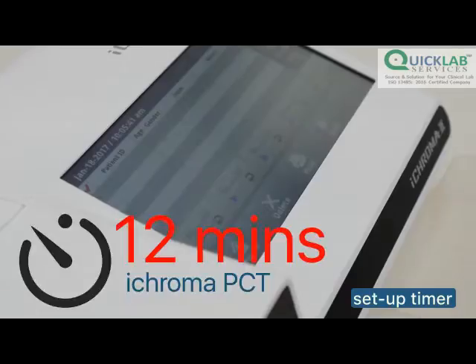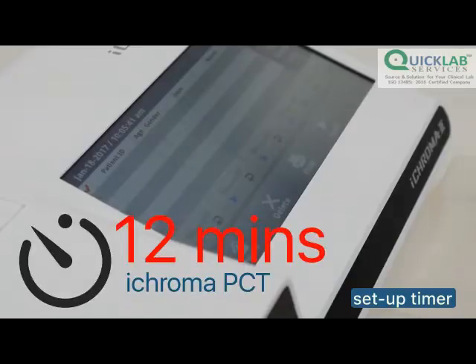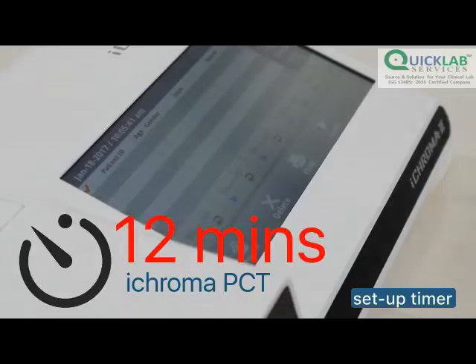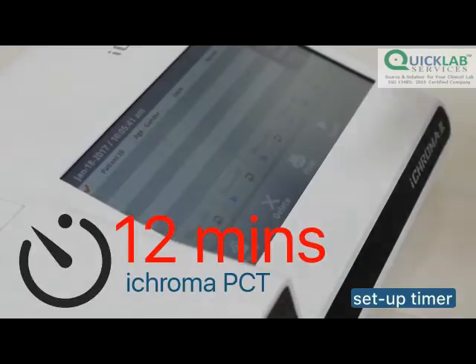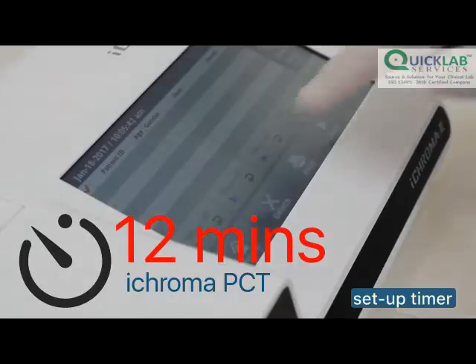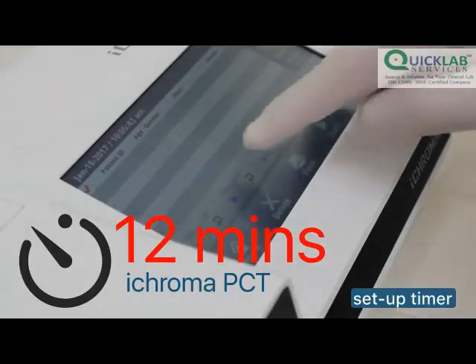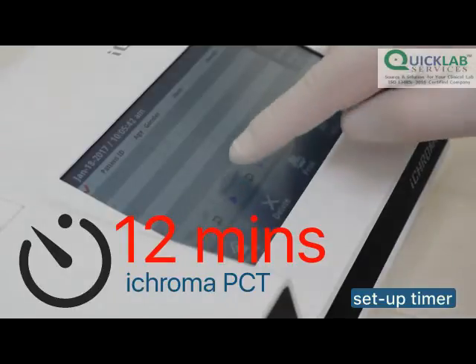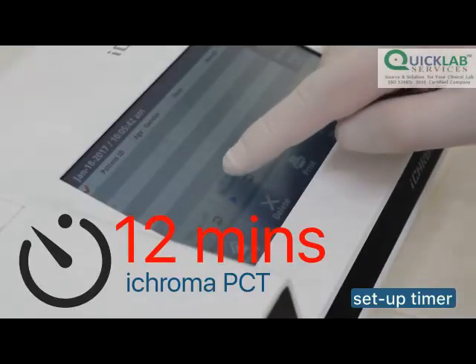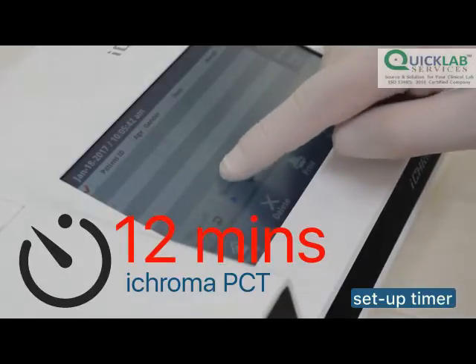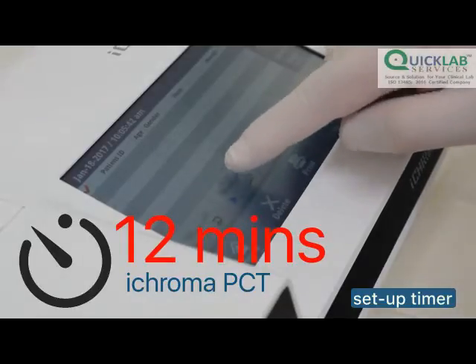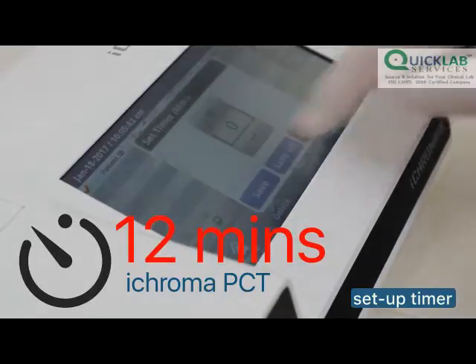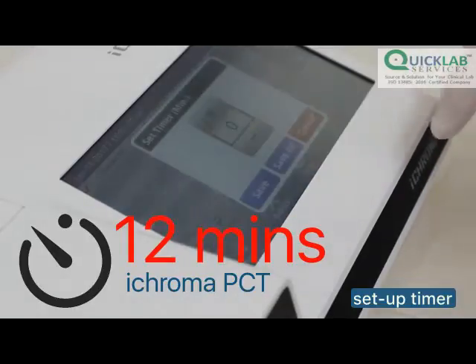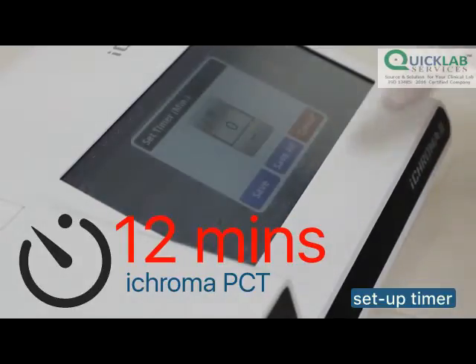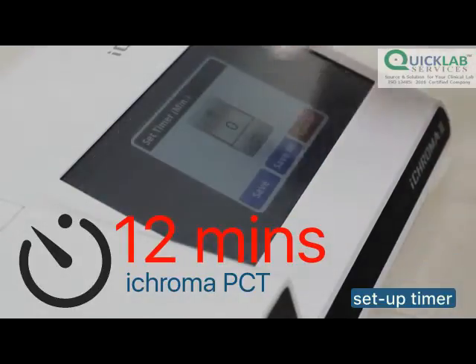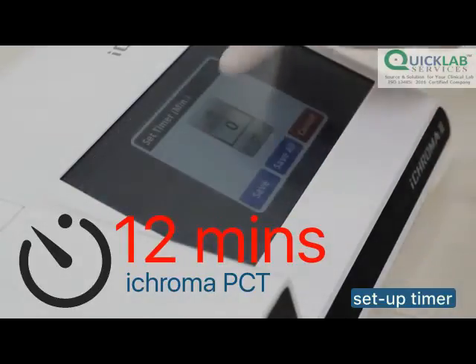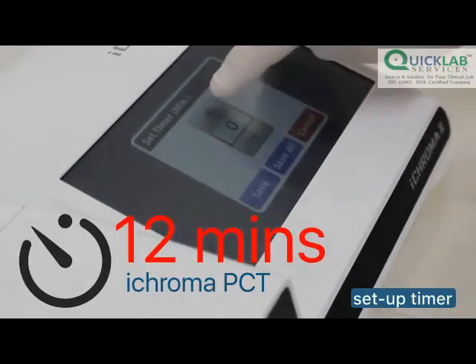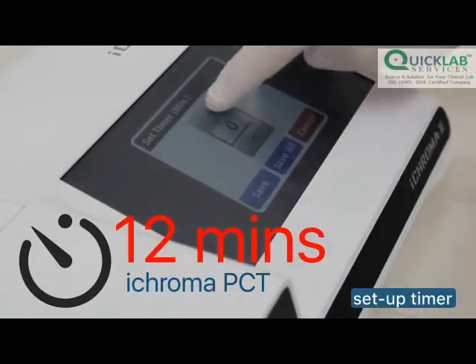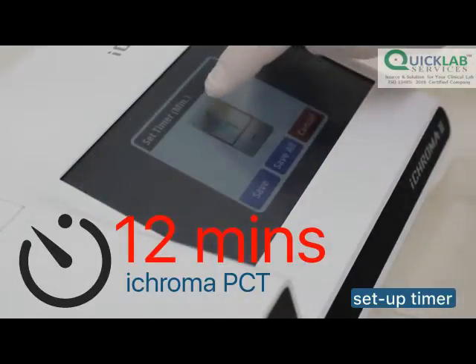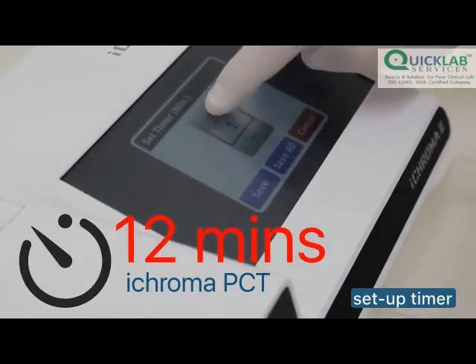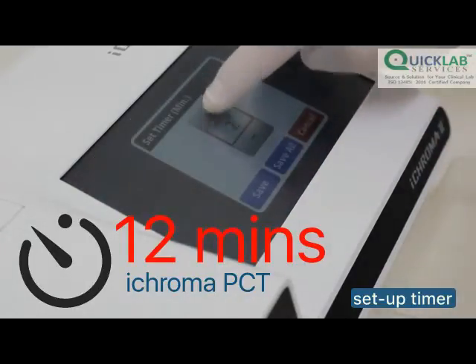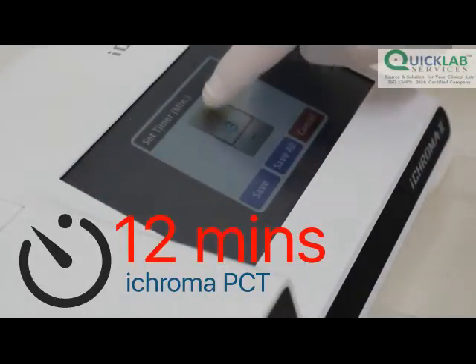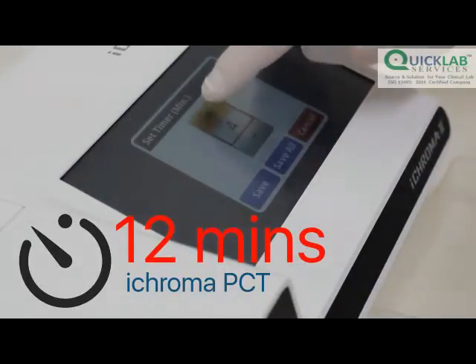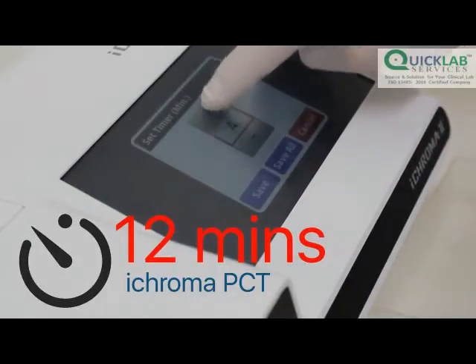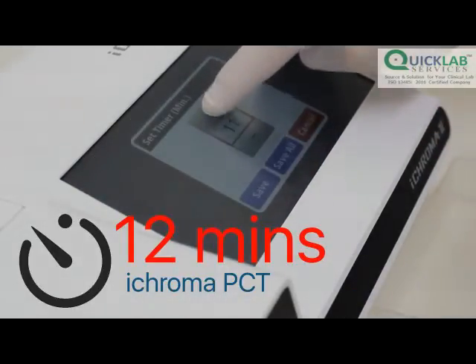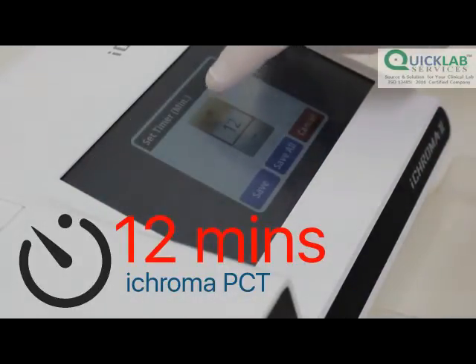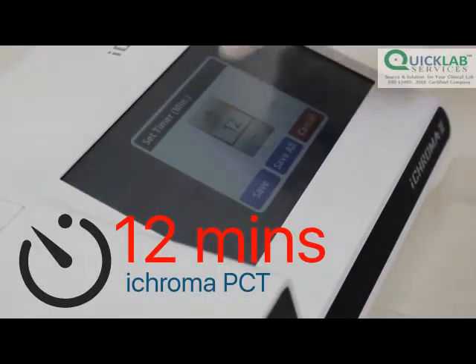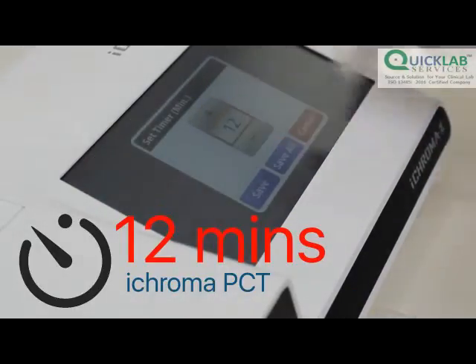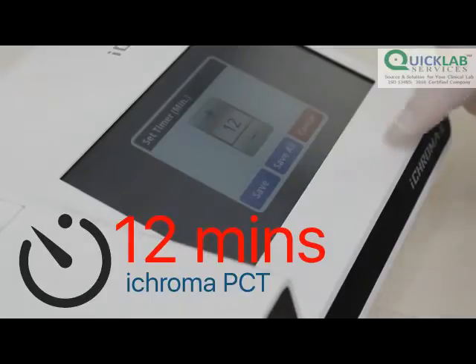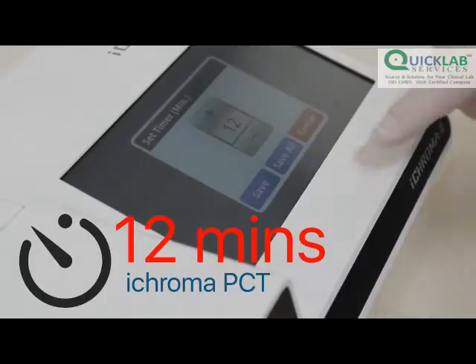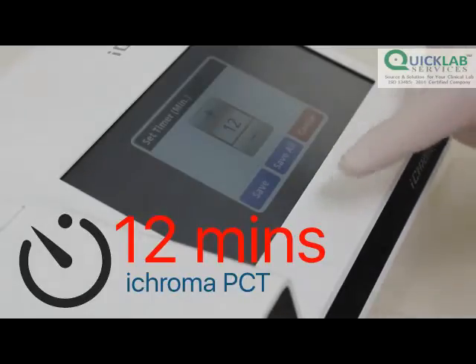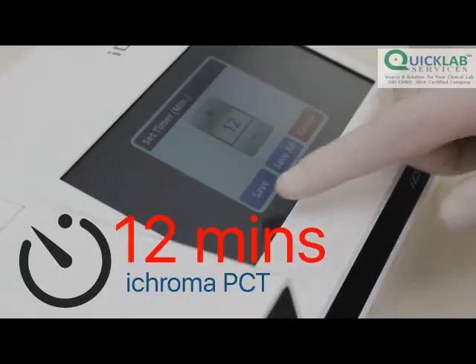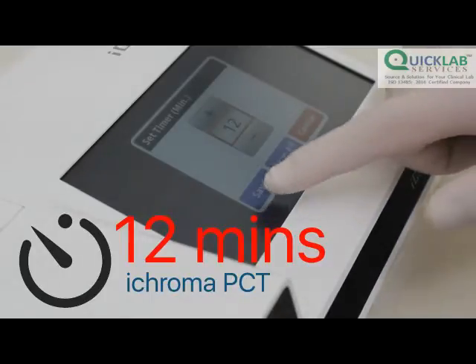Meanwhile, set the timer of ICHROMA-2 according to the reaction time of PCT, which is 12 minutes.